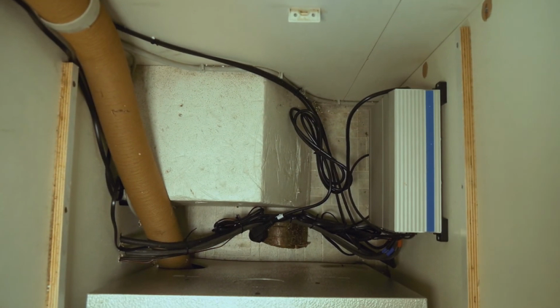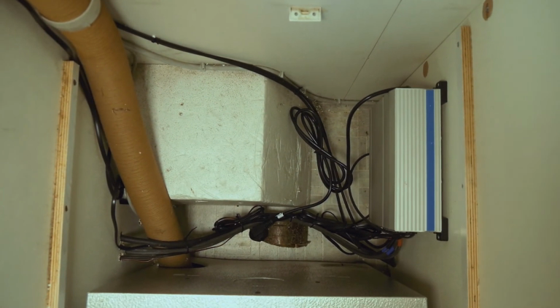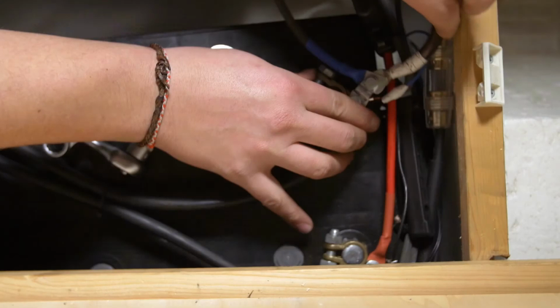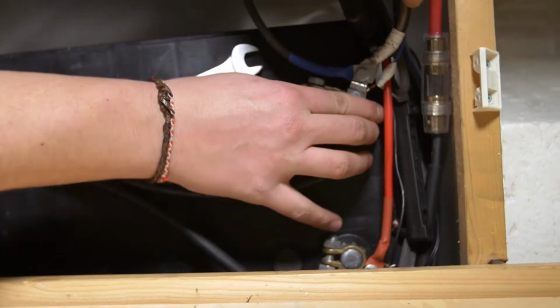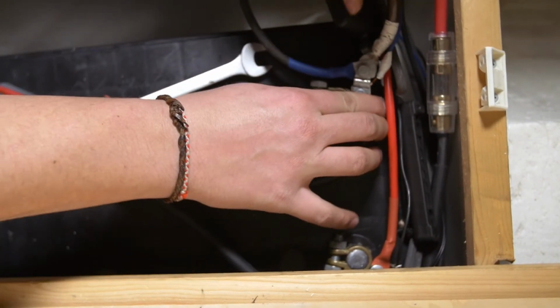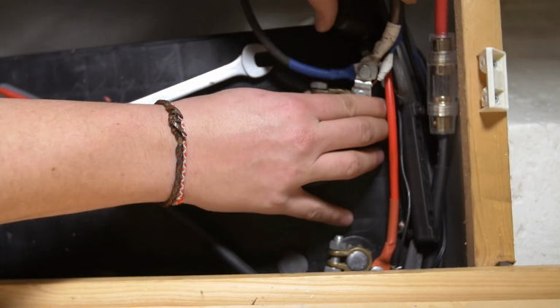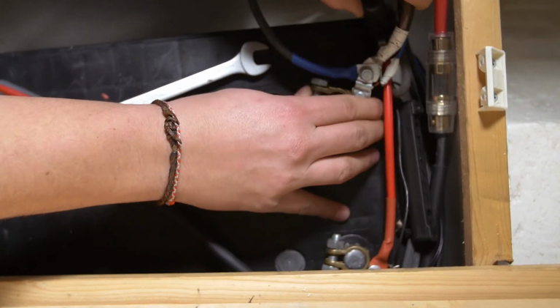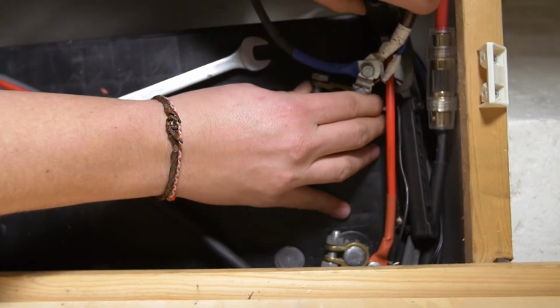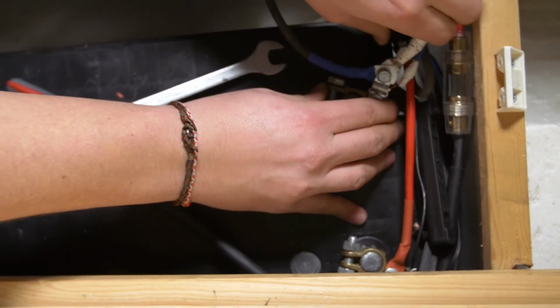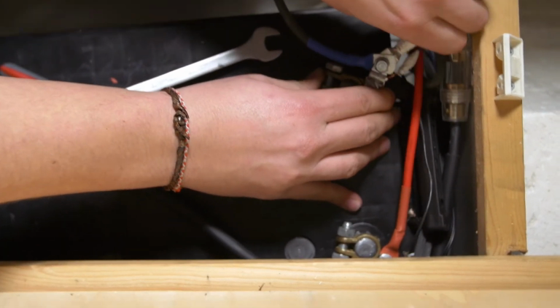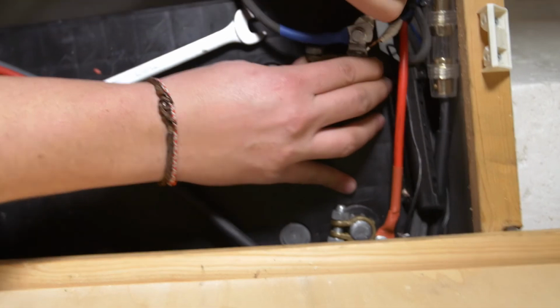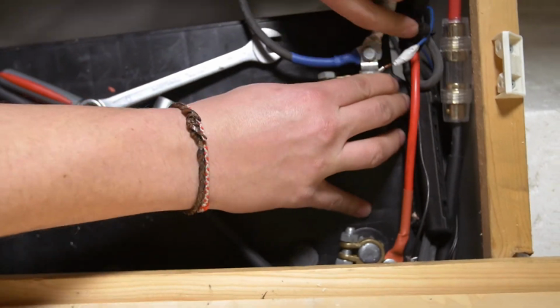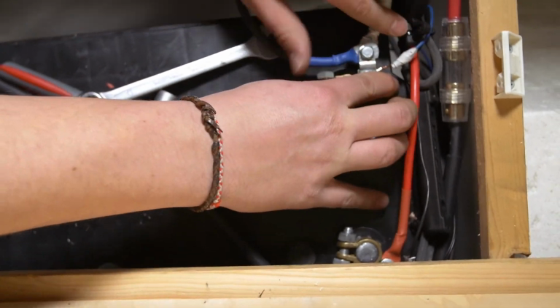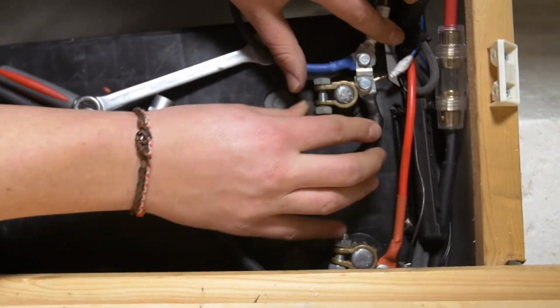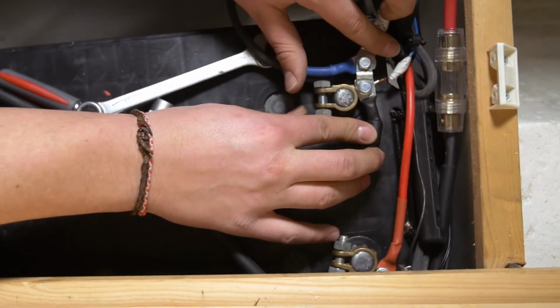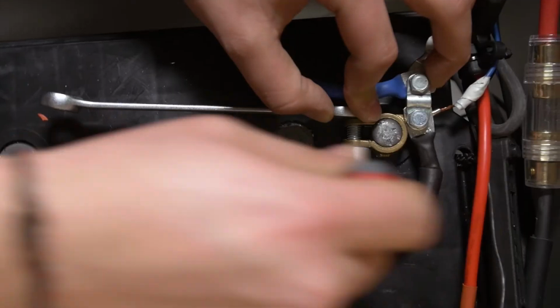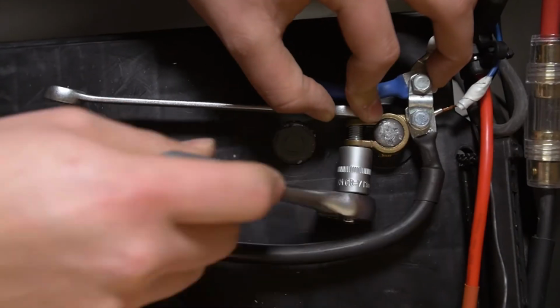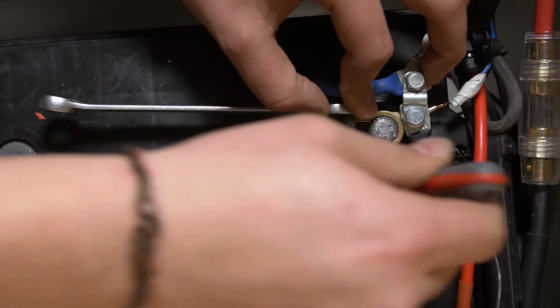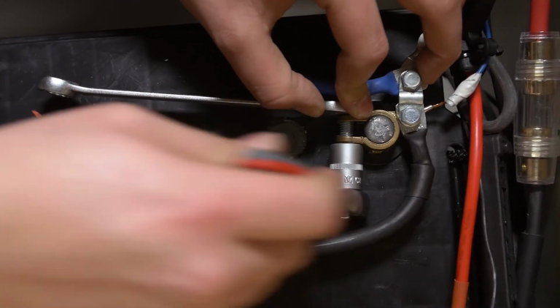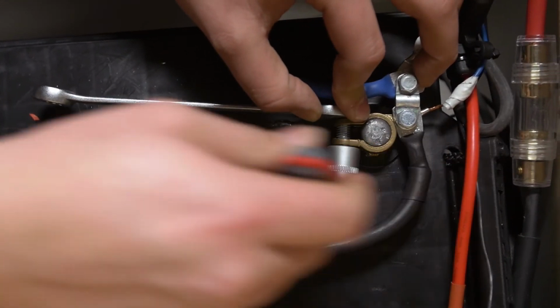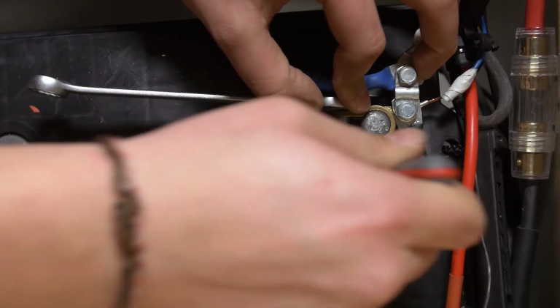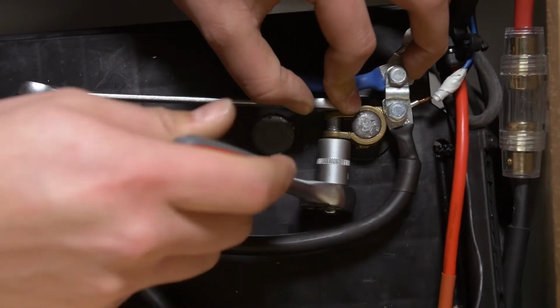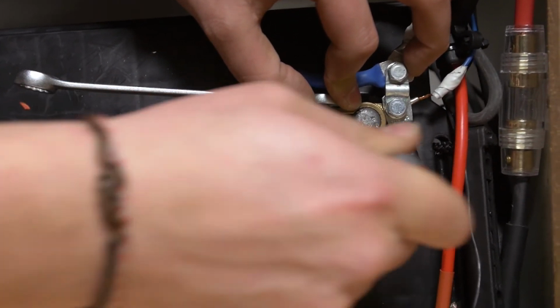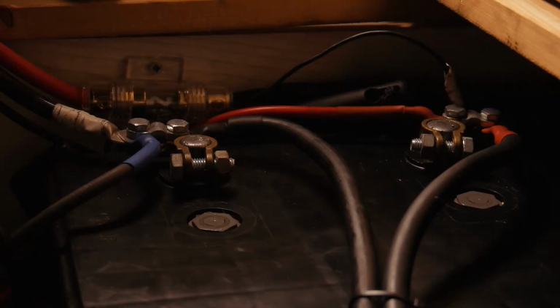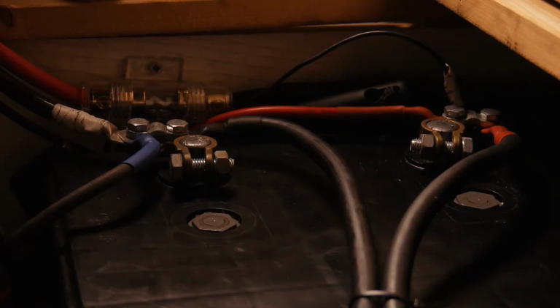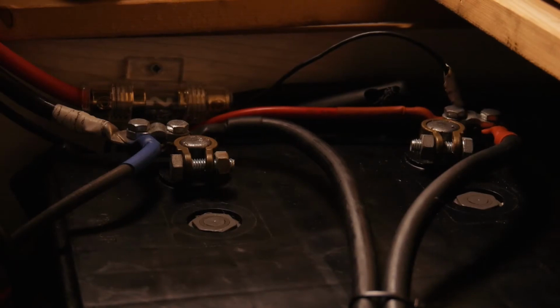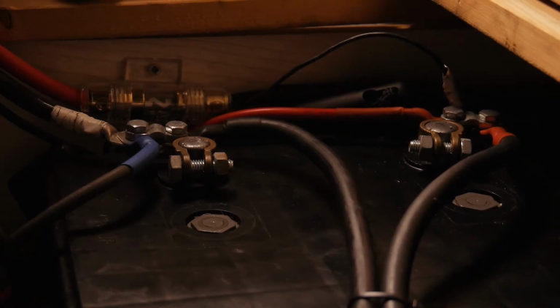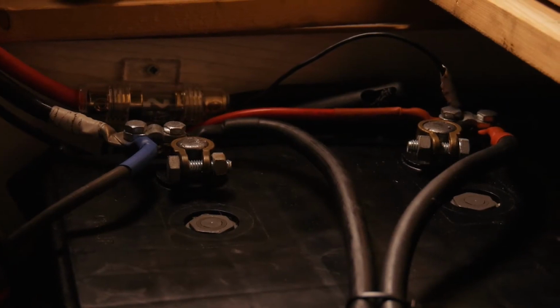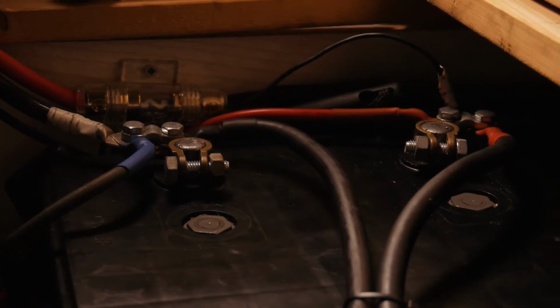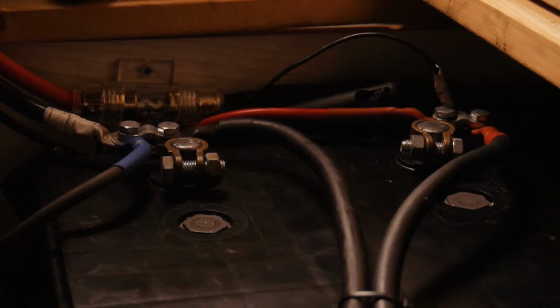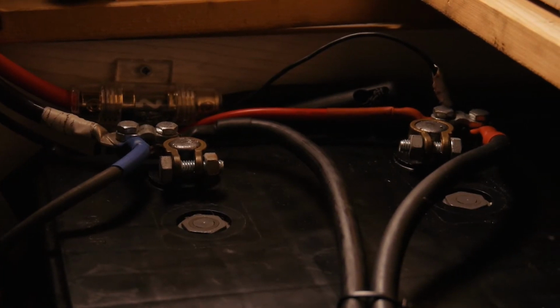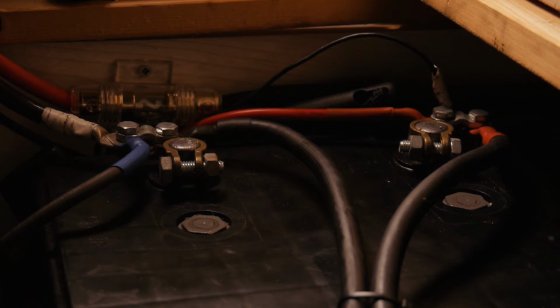From the charge controller you go to the plus and minus of the battery and connect it there — and that's pretty much all you need for the input of your solar system.